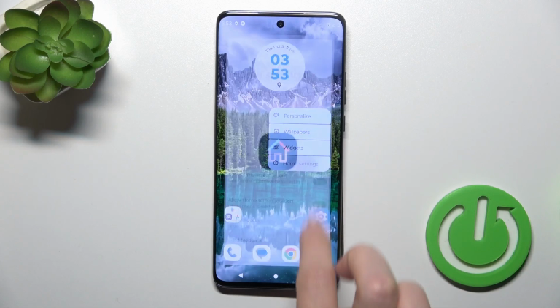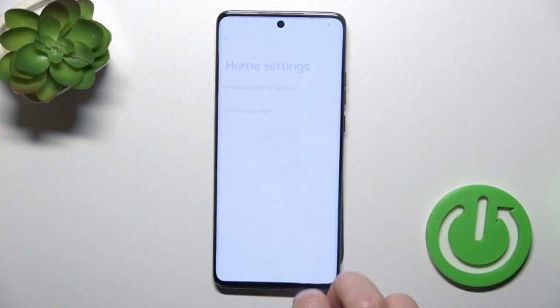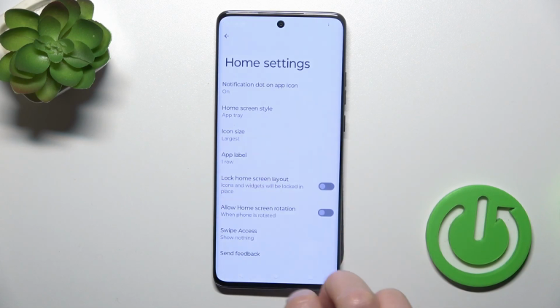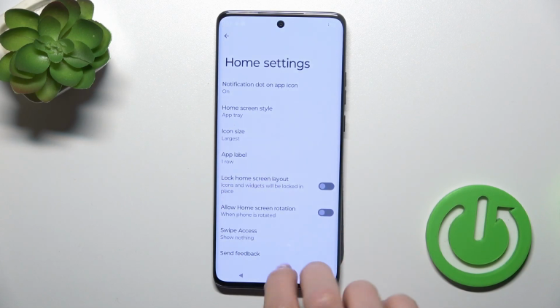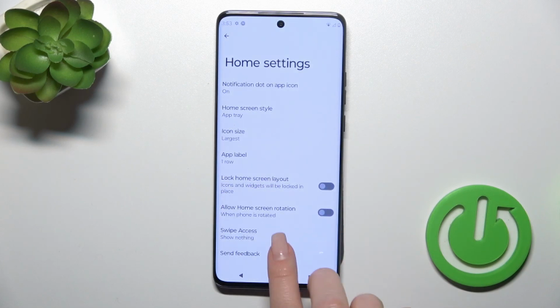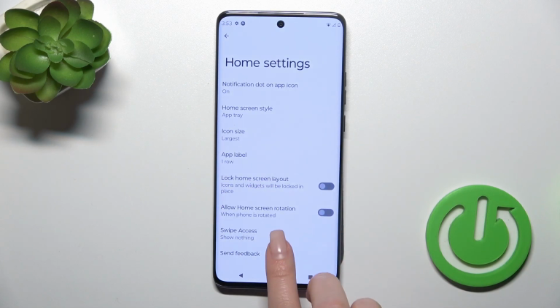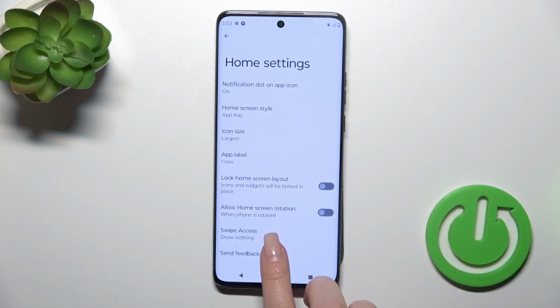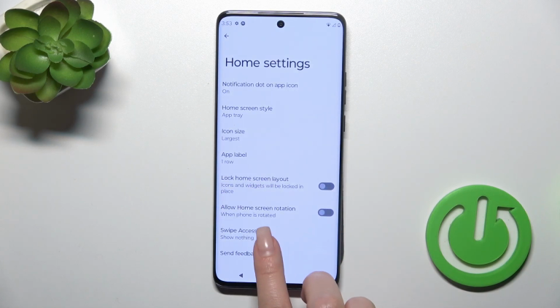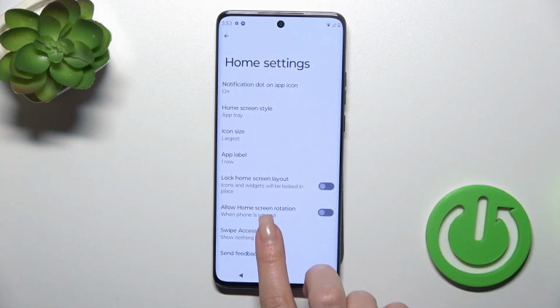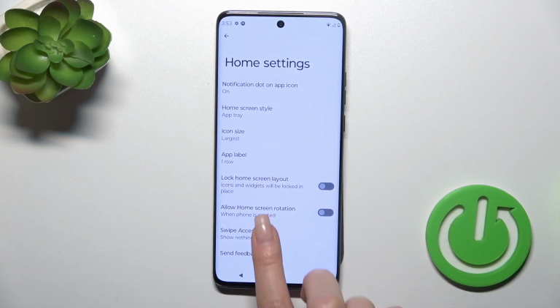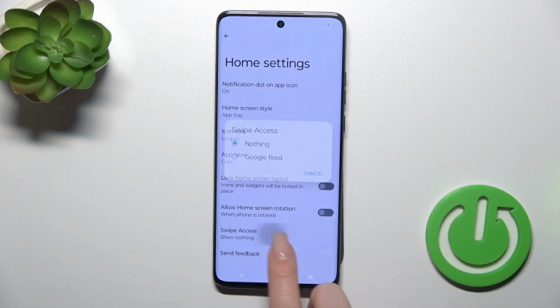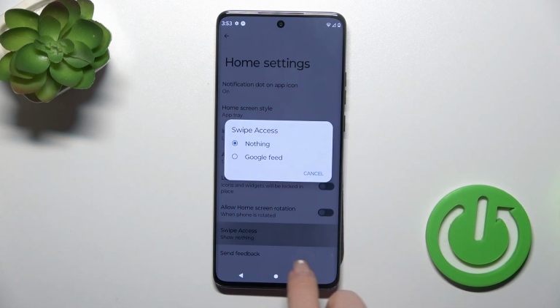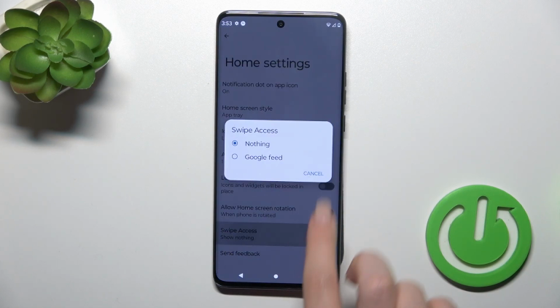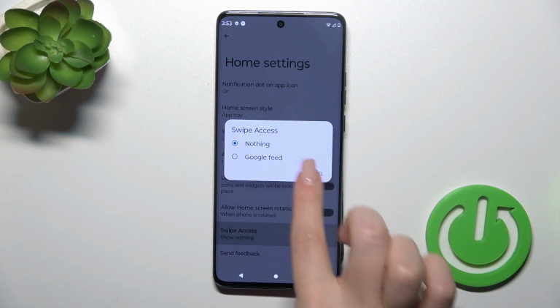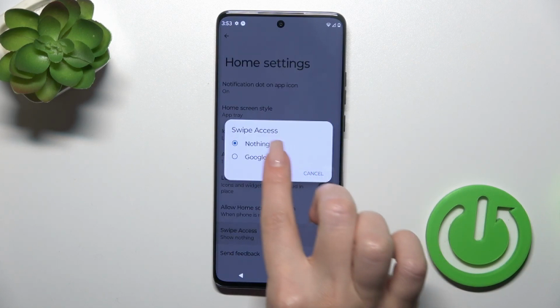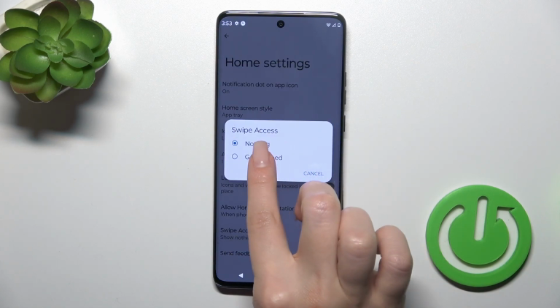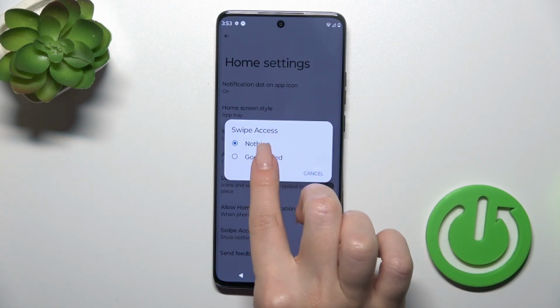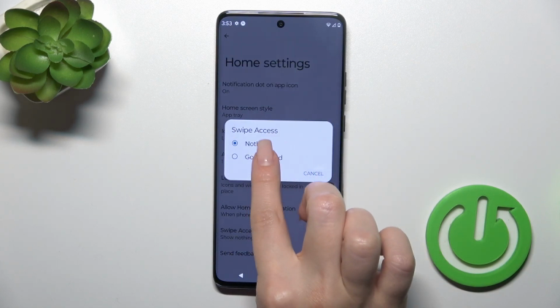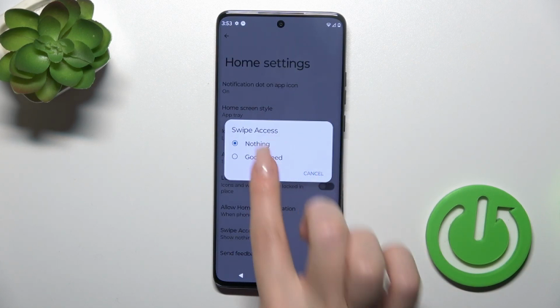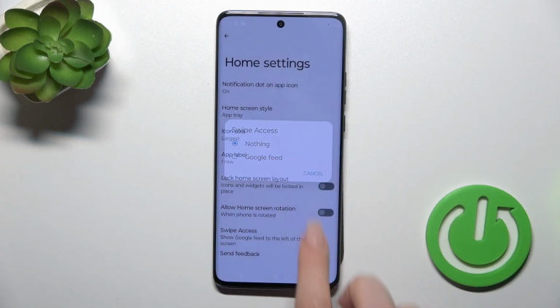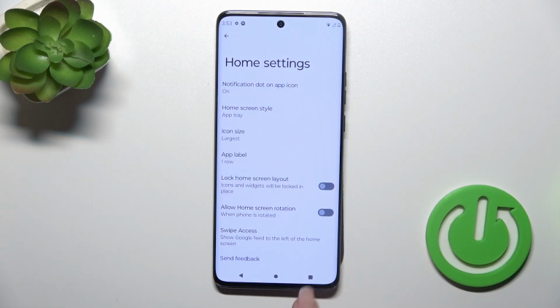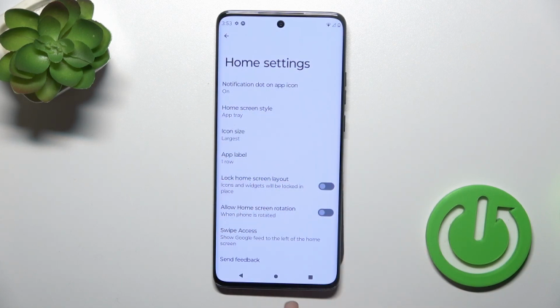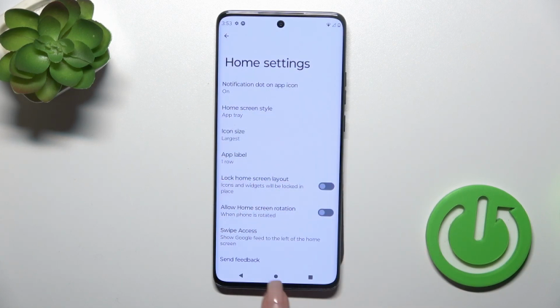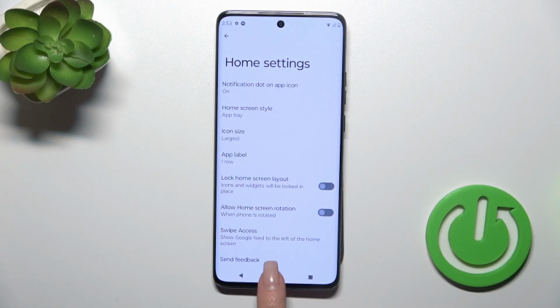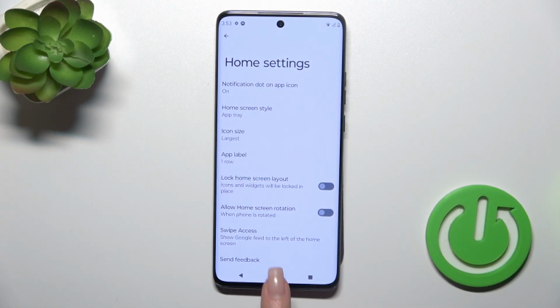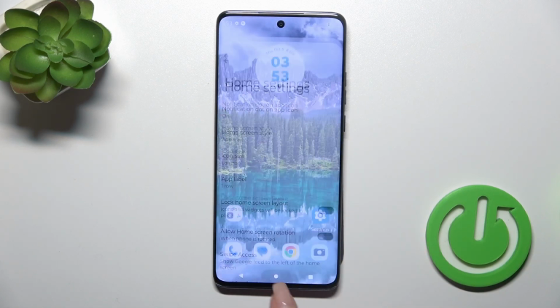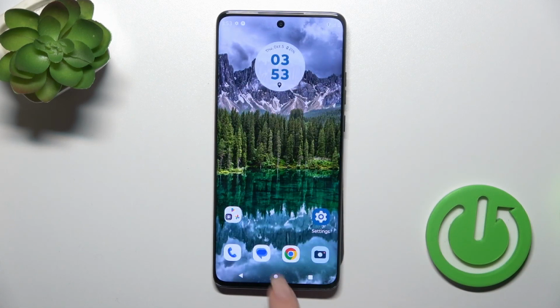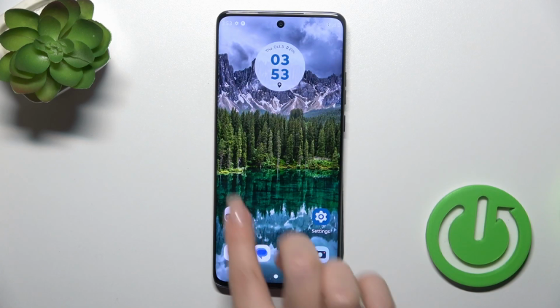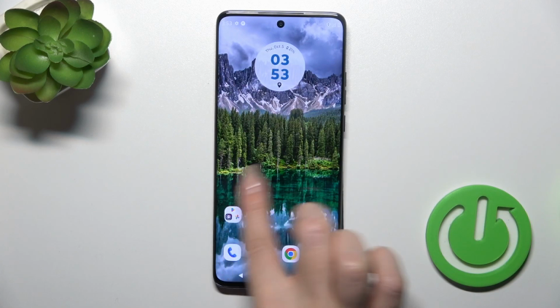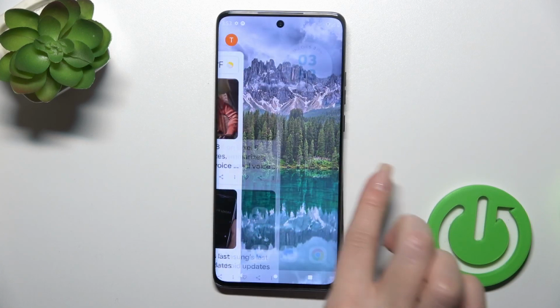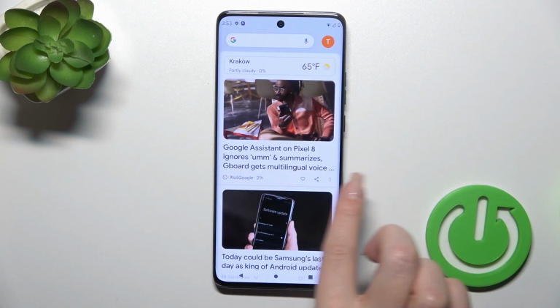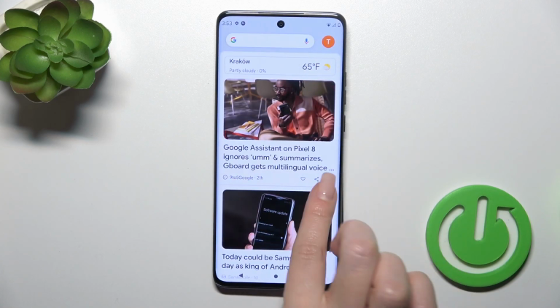To turn it on, go to the home screen the same way, tap Swipe Access, and switch nothing to Google Fit.